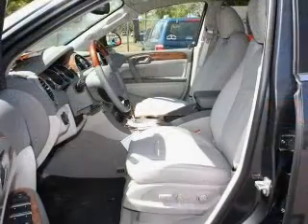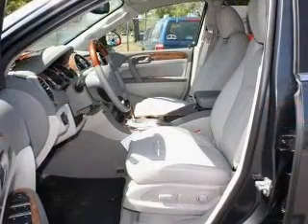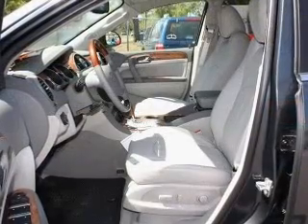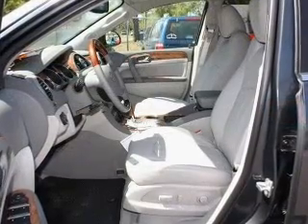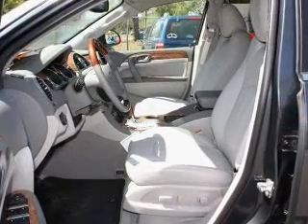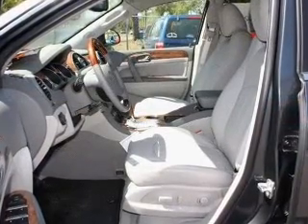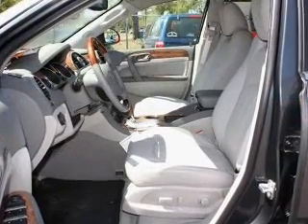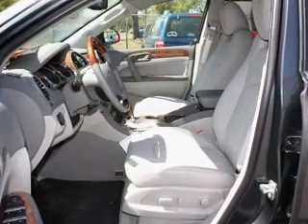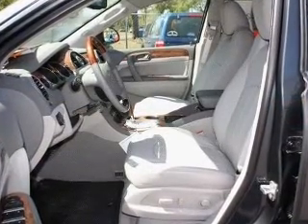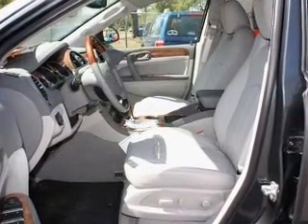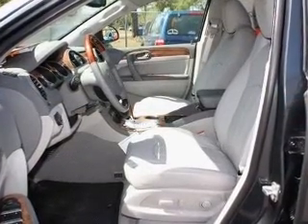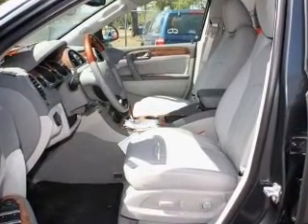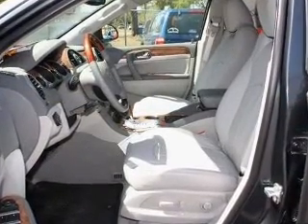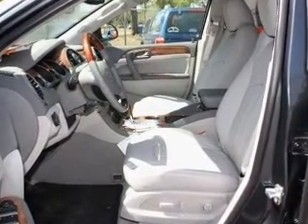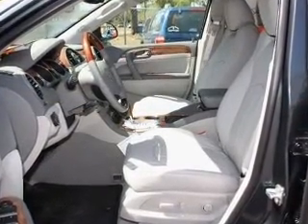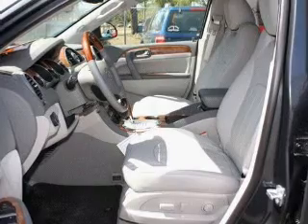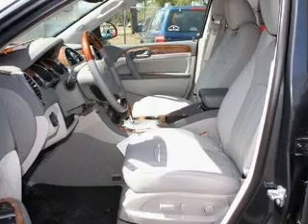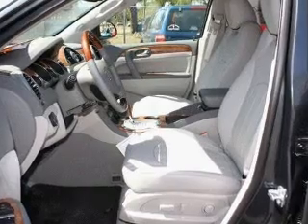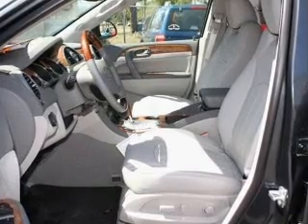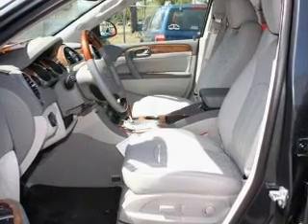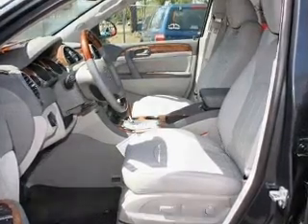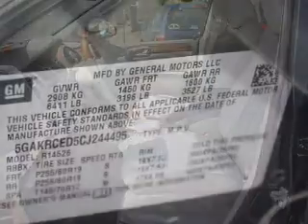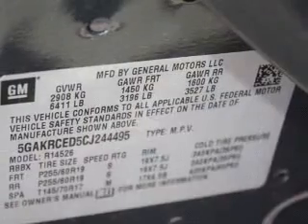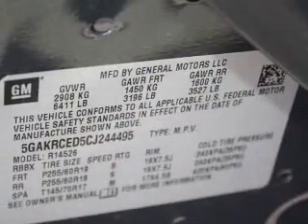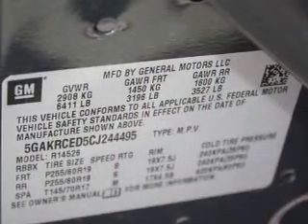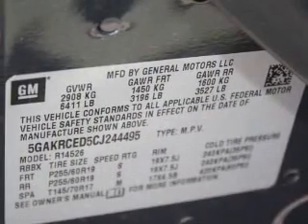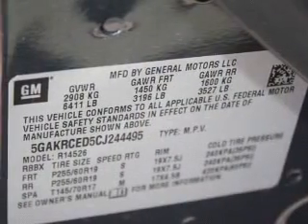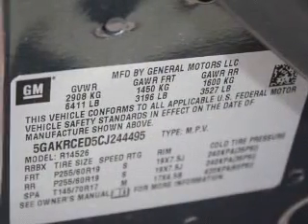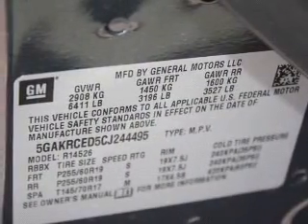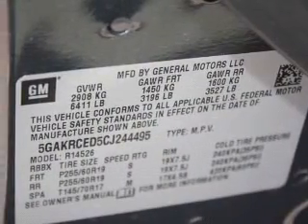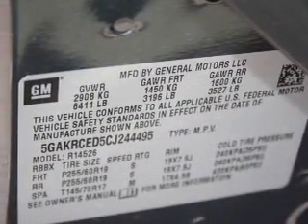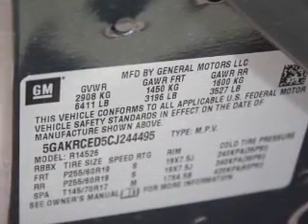Heated seats are a desirable comfort feature. Let the outside in with a power convertible roof. Pamper yourself with memory settings.